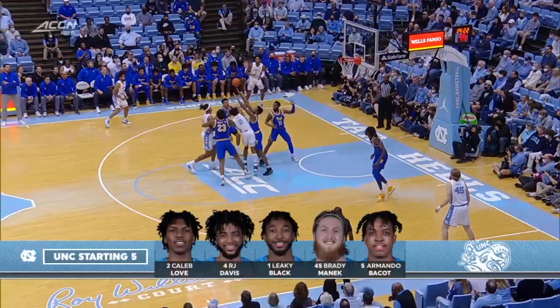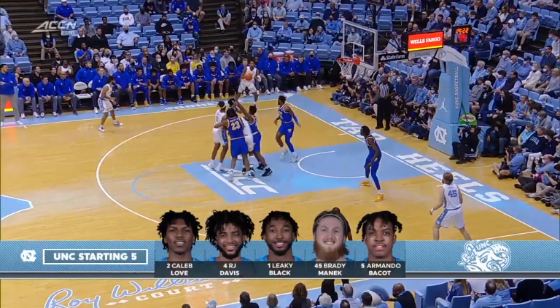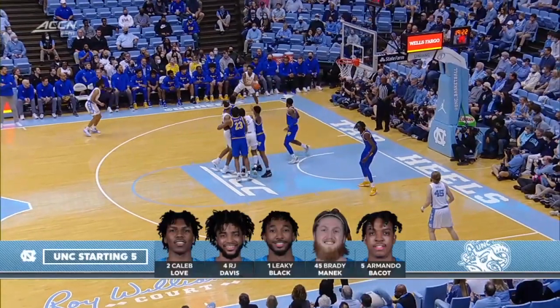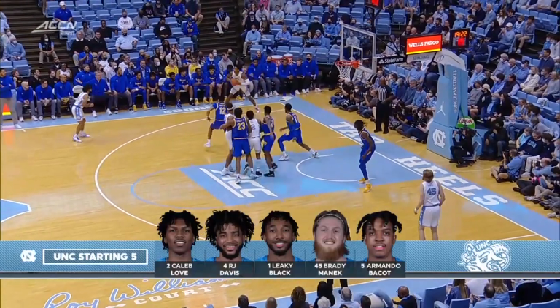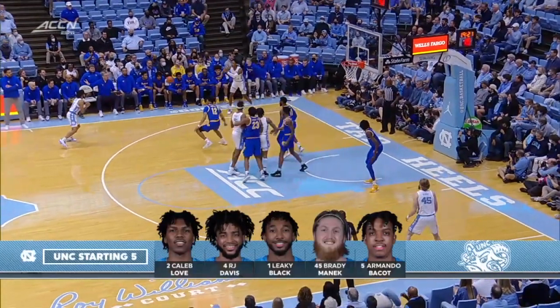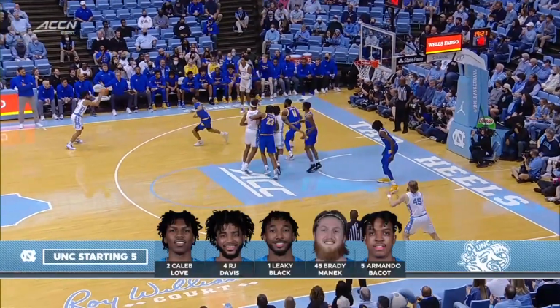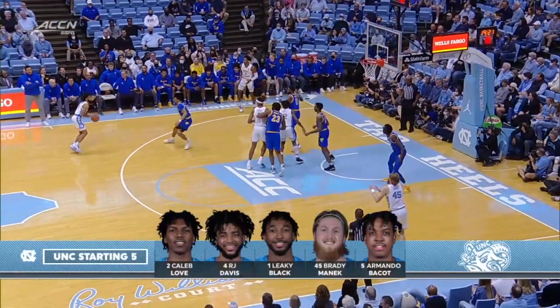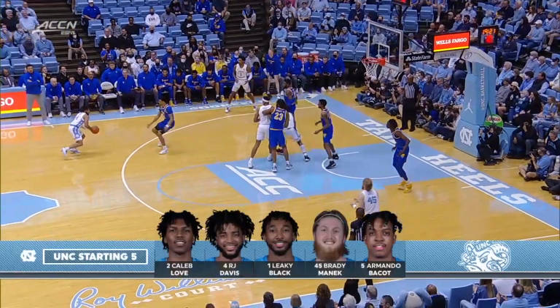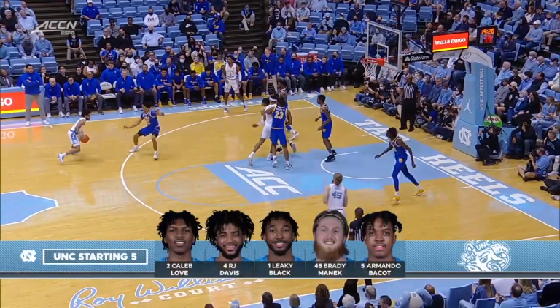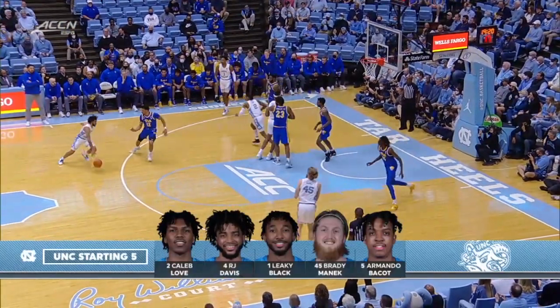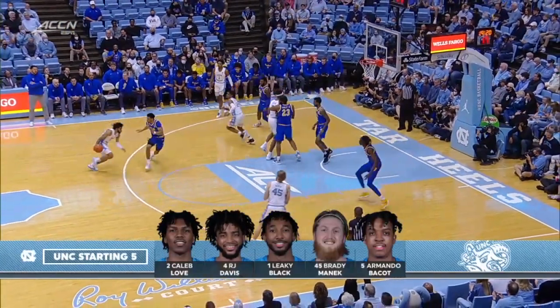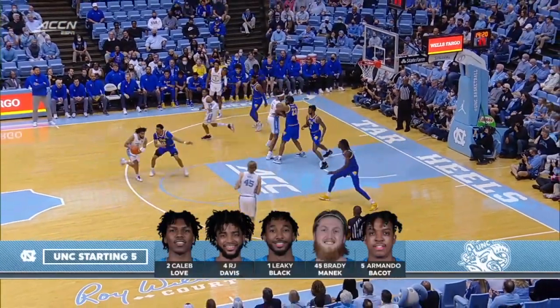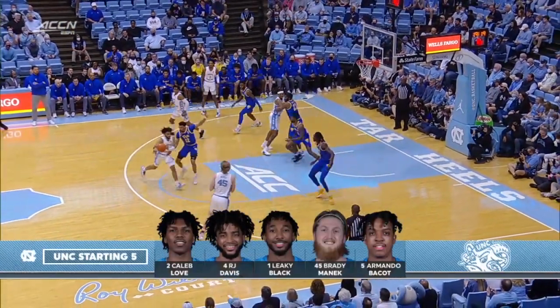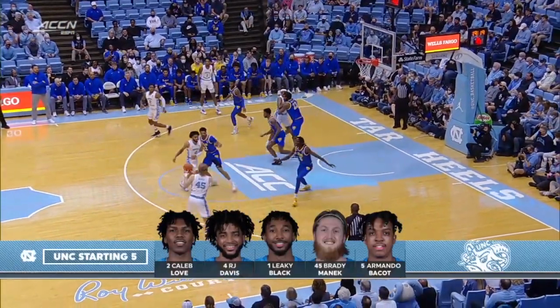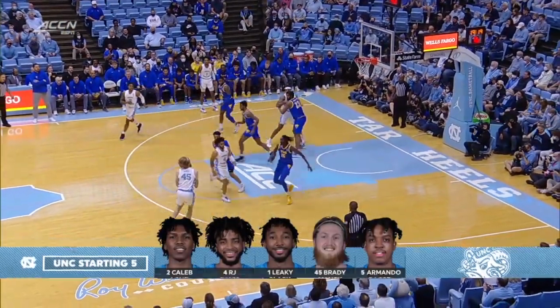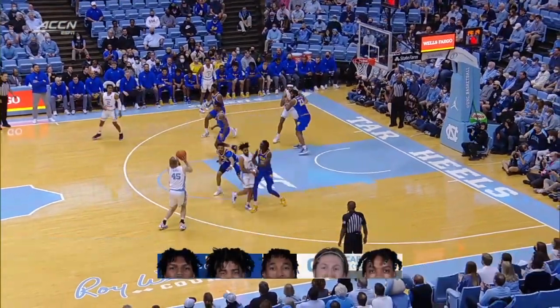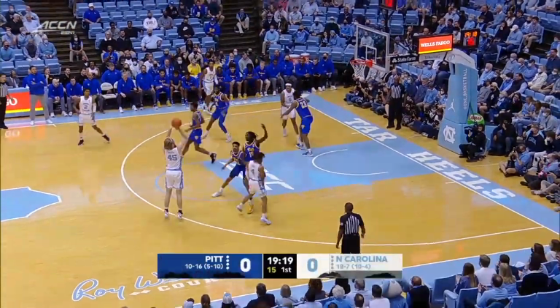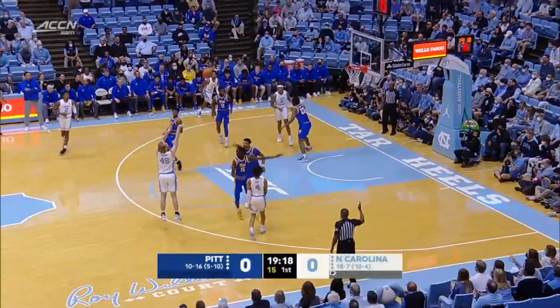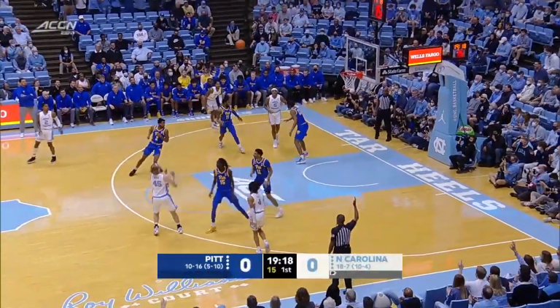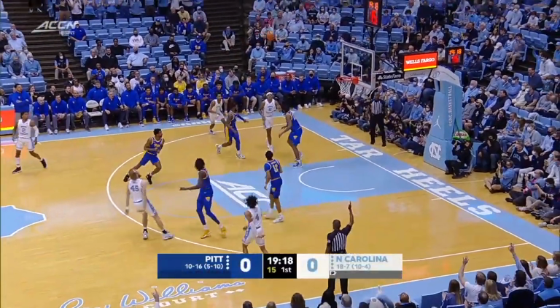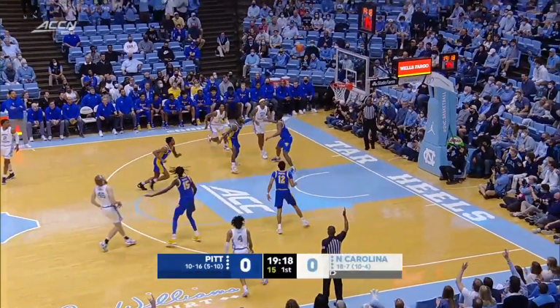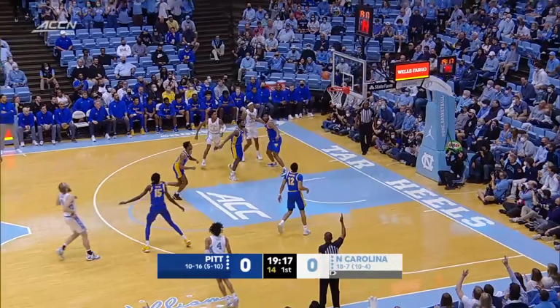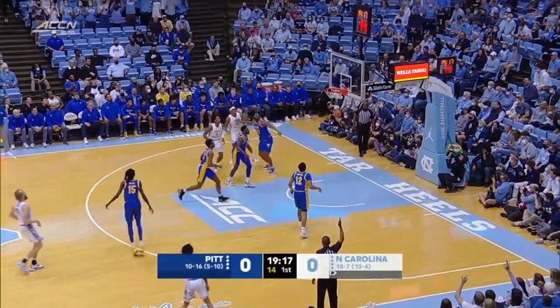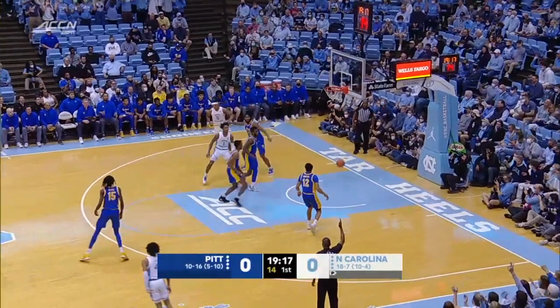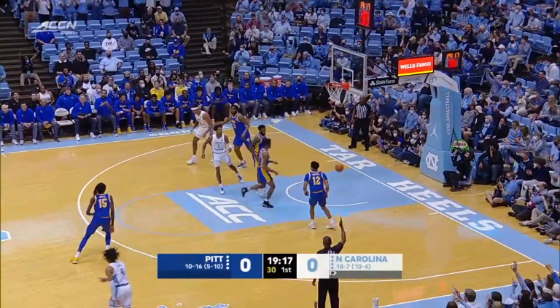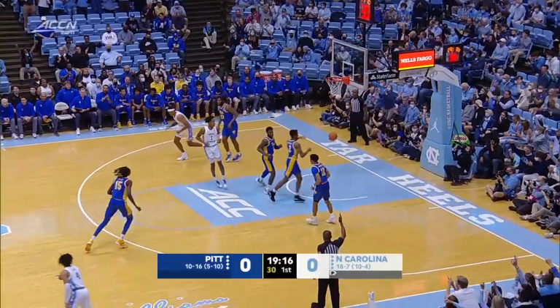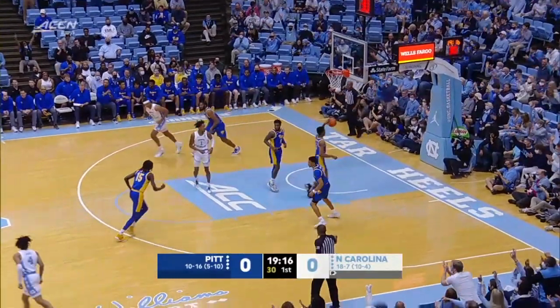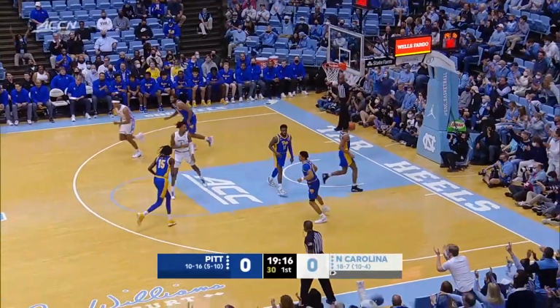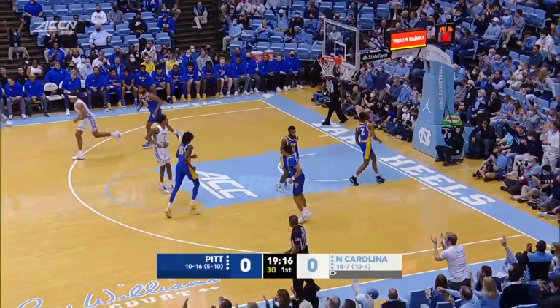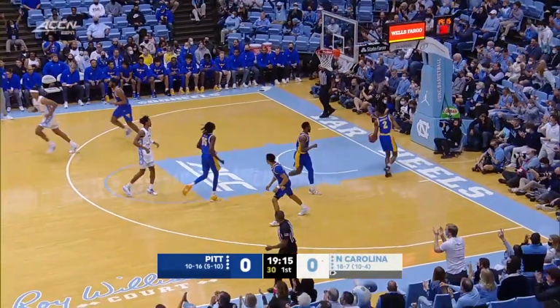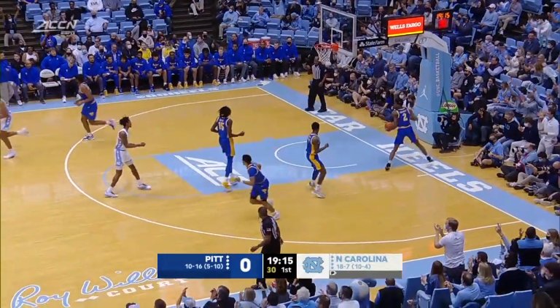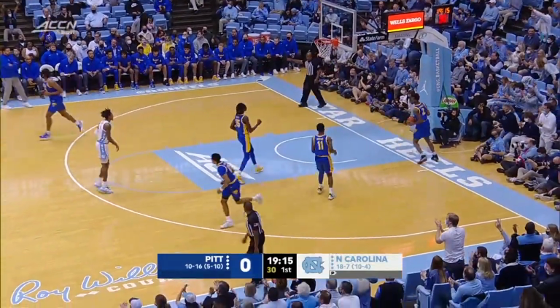Love charges hard in the middle of the paint, goes left corner to Black, extra pass out to Davis, he'll hand off to Manick — open three, is nothing but net.